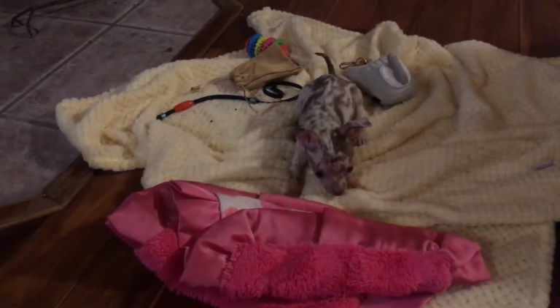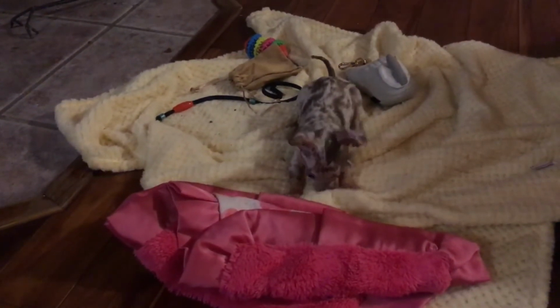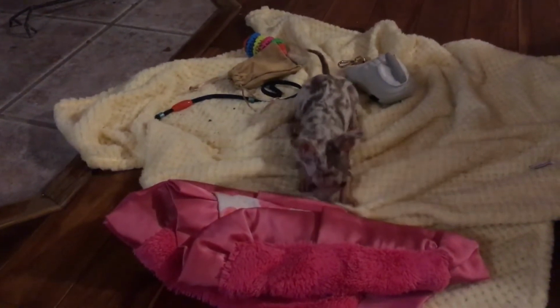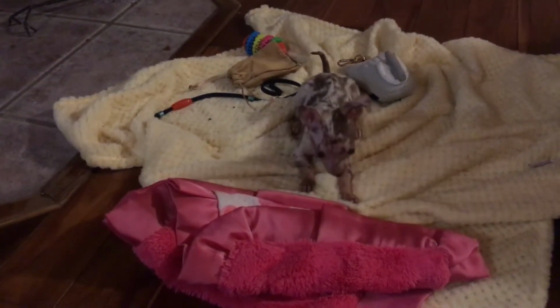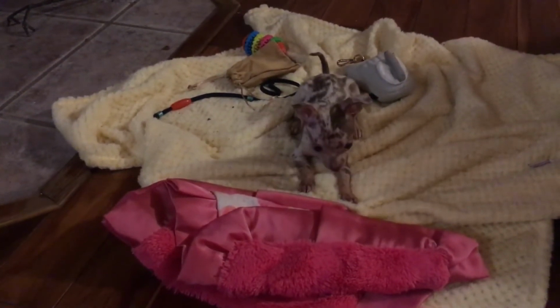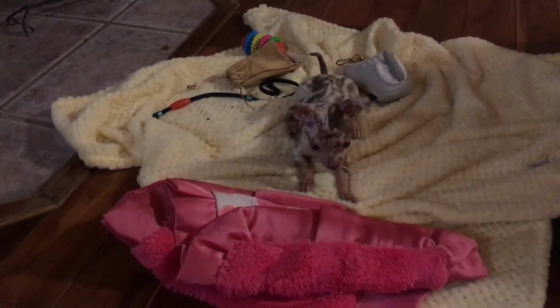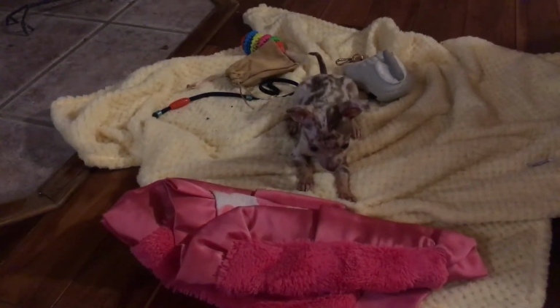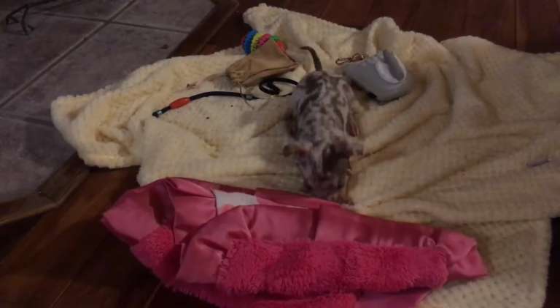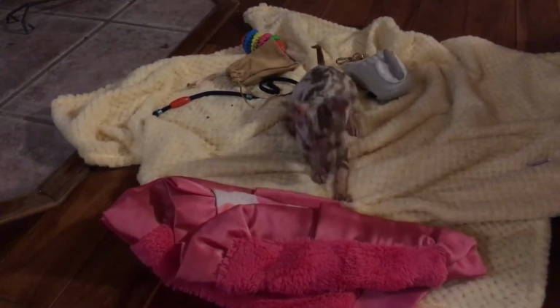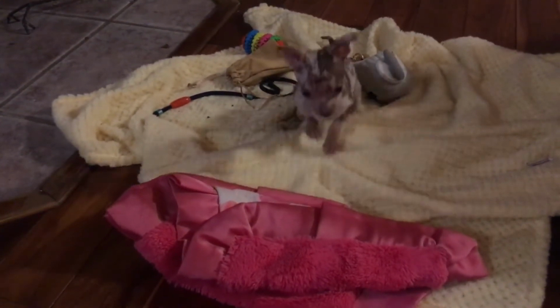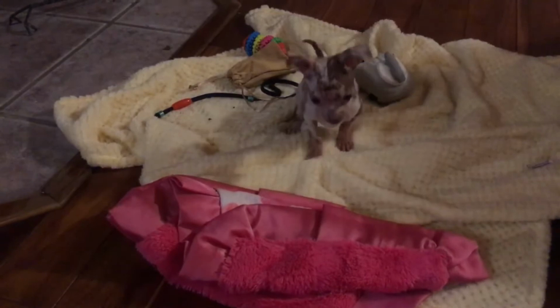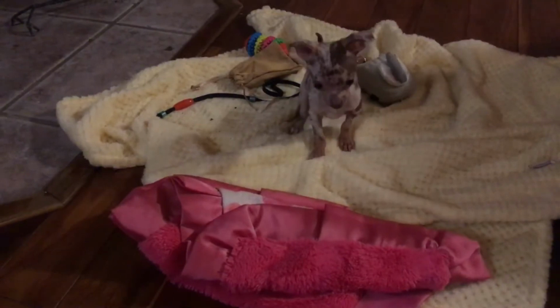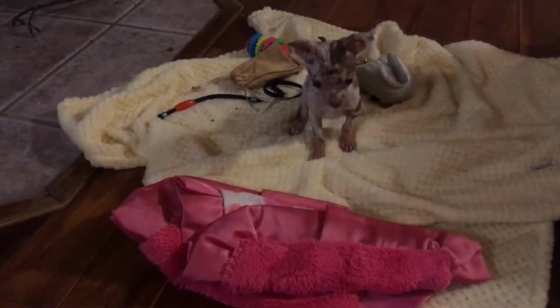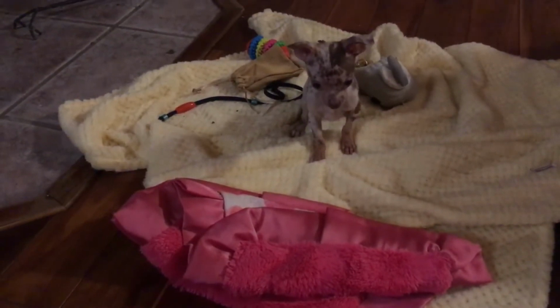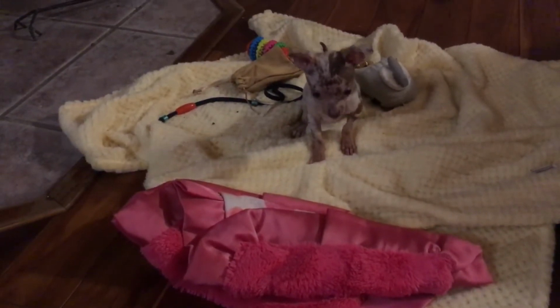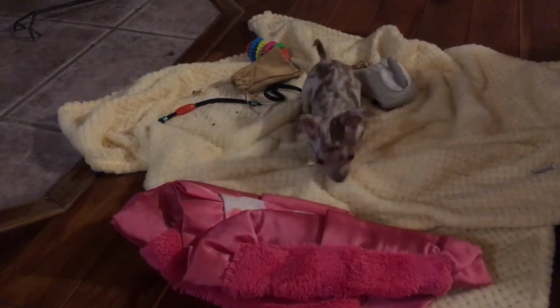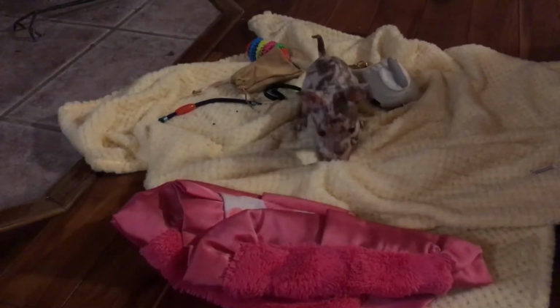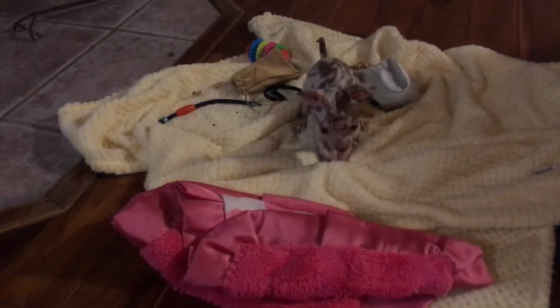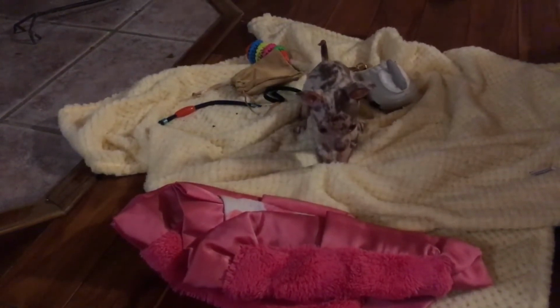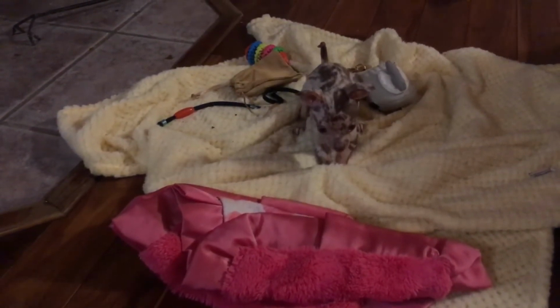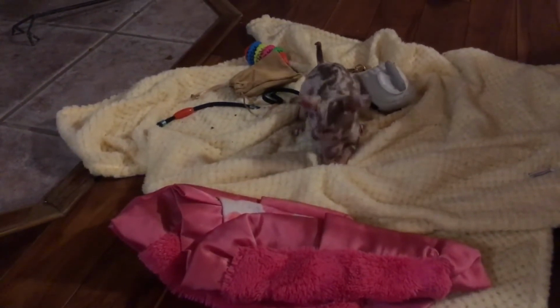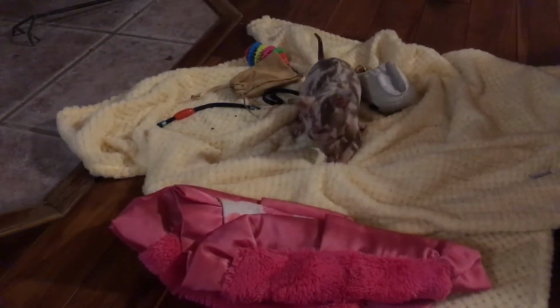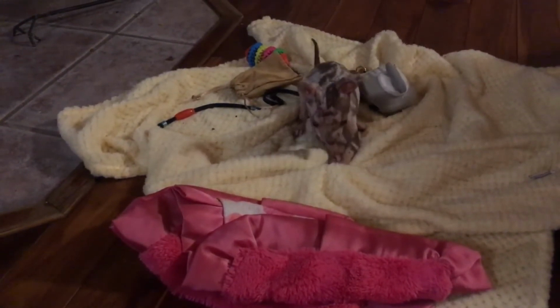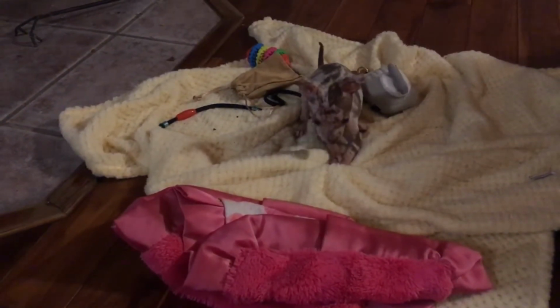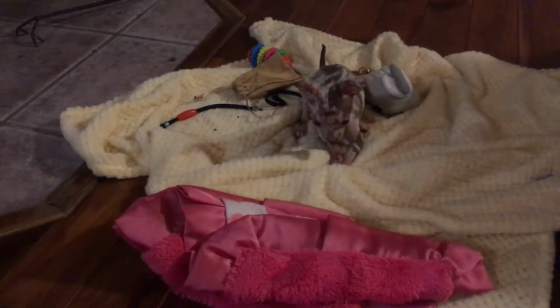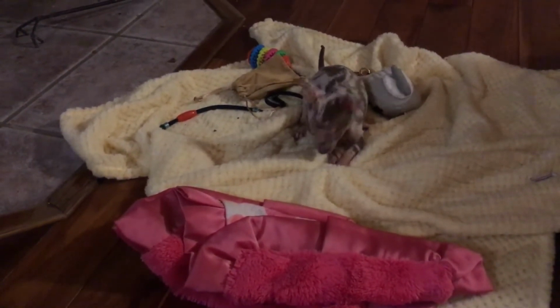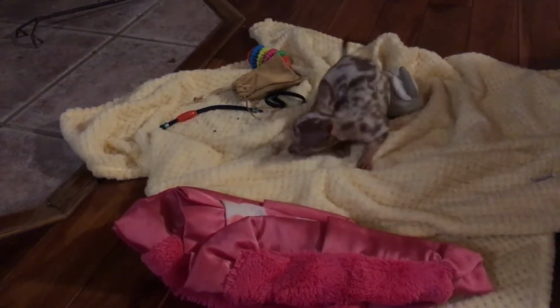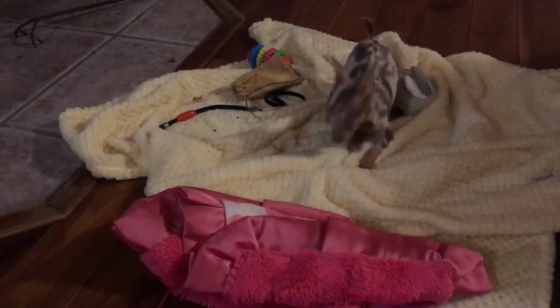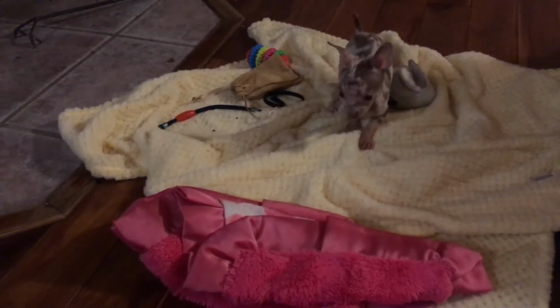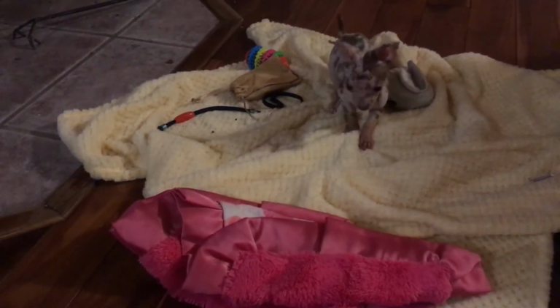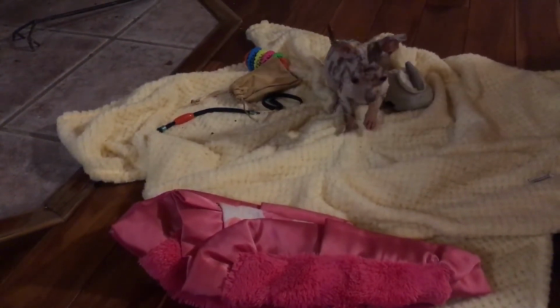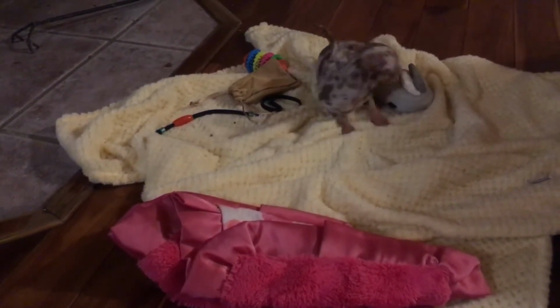I think the showrooms are going to love you. They're going to love you. Thank you for having me — I'll shop anytime.